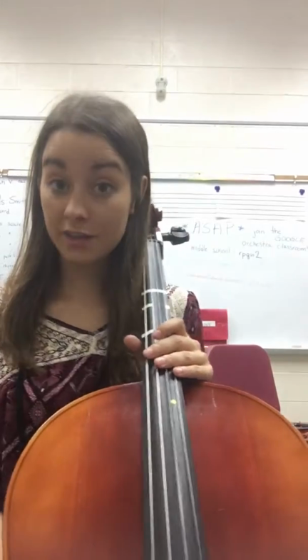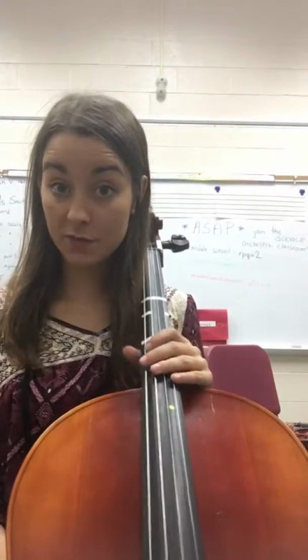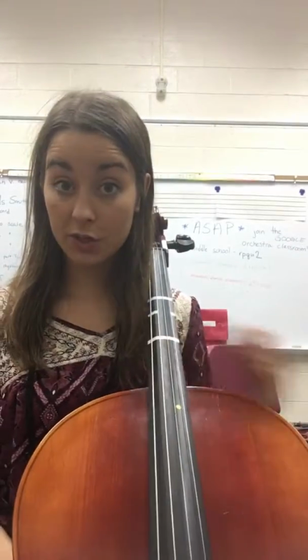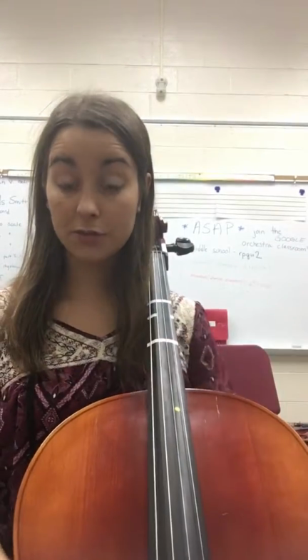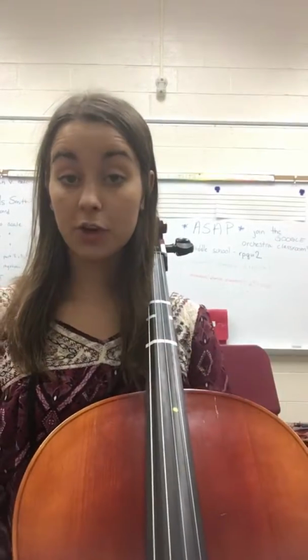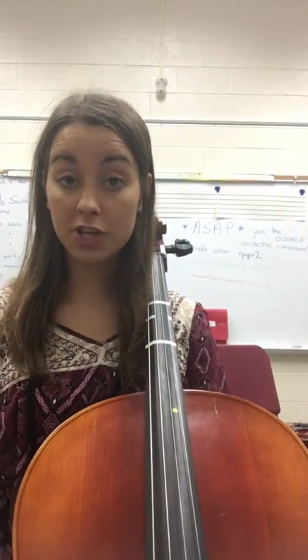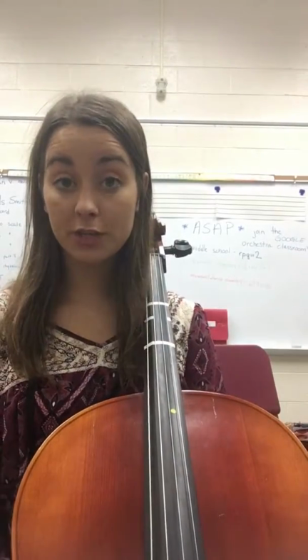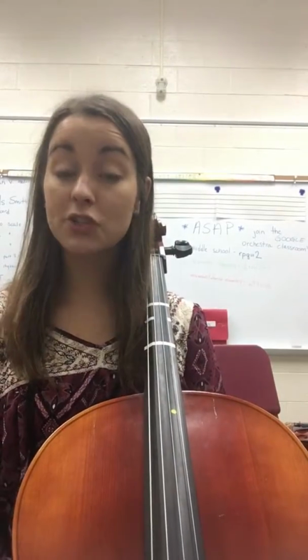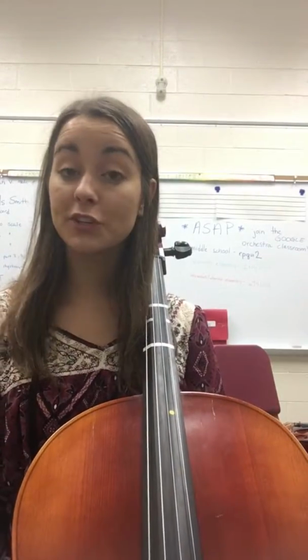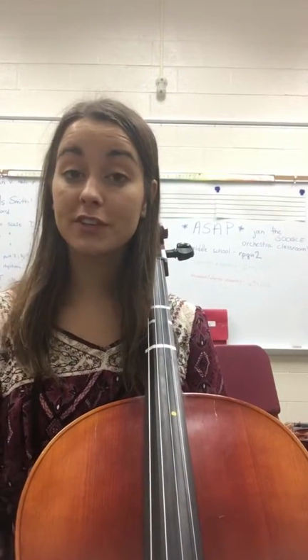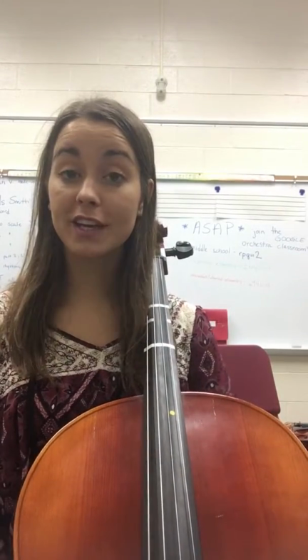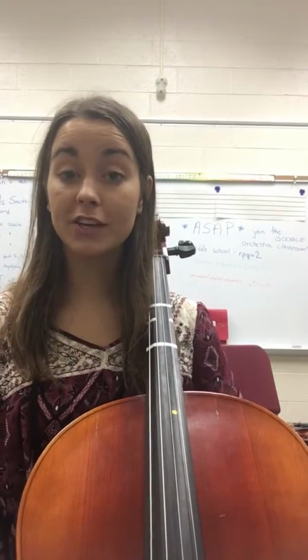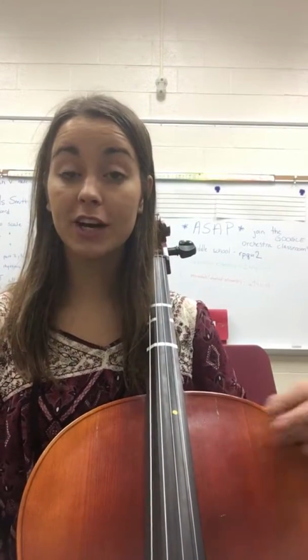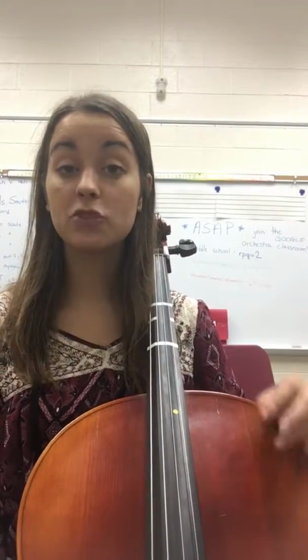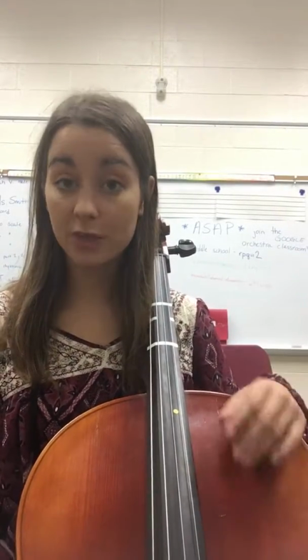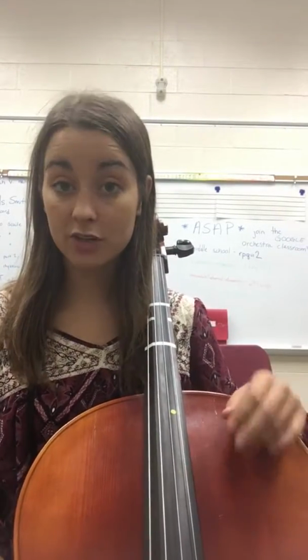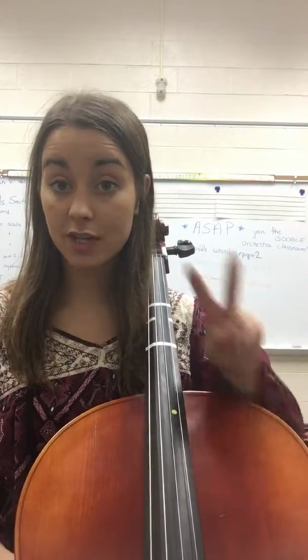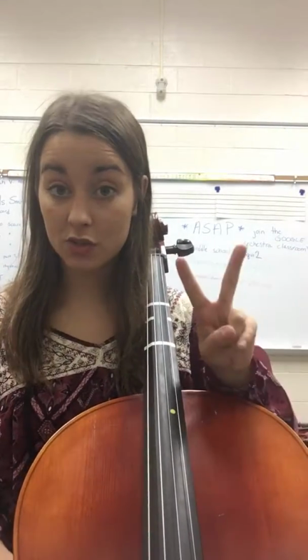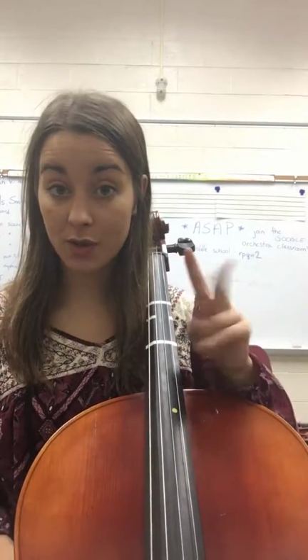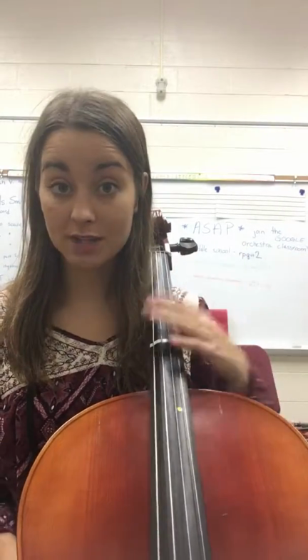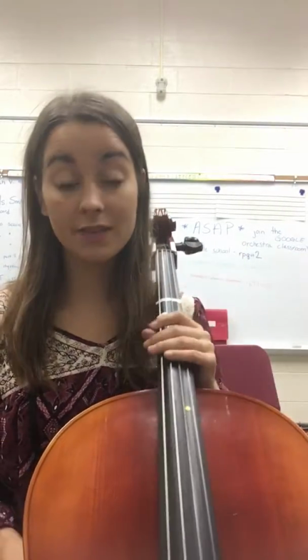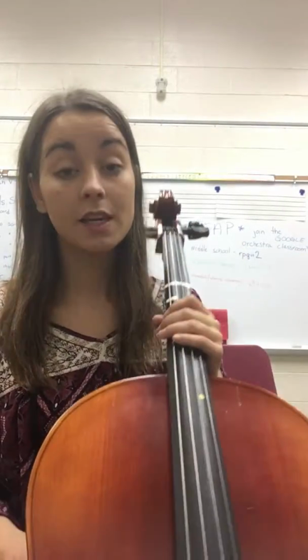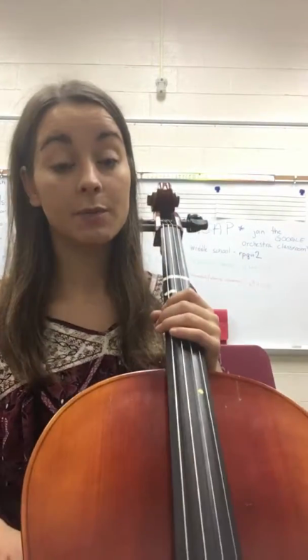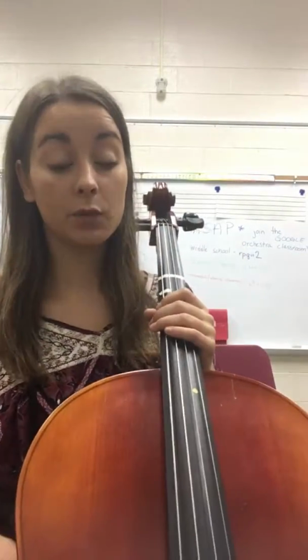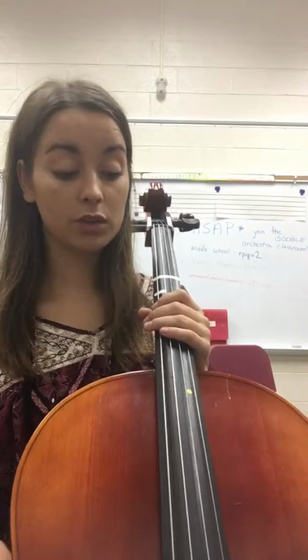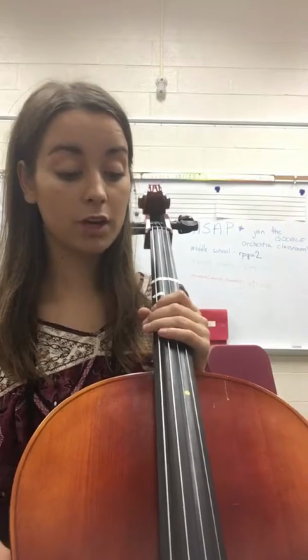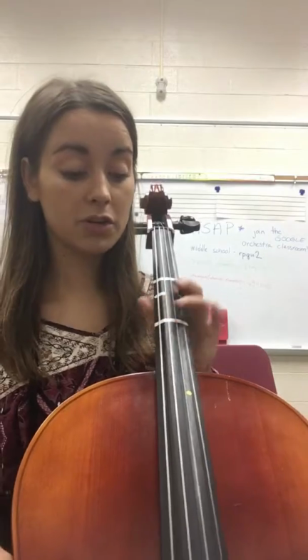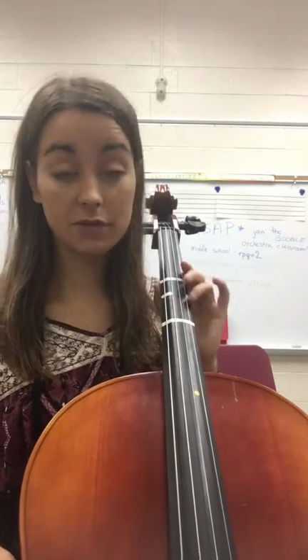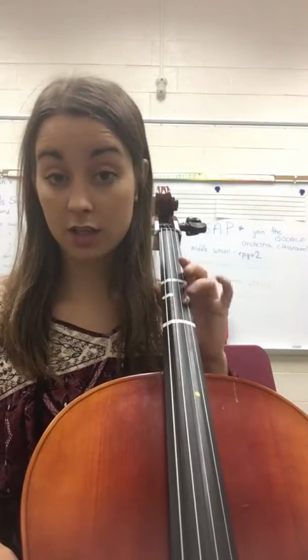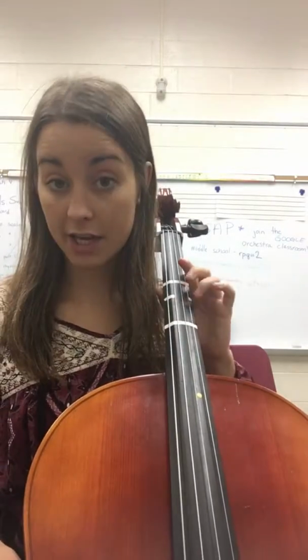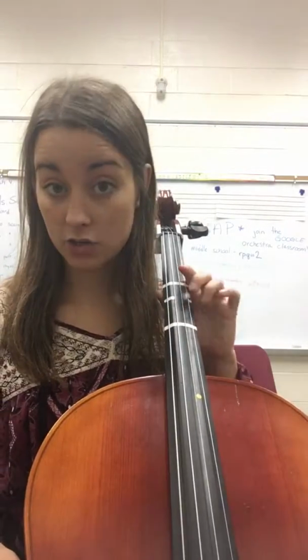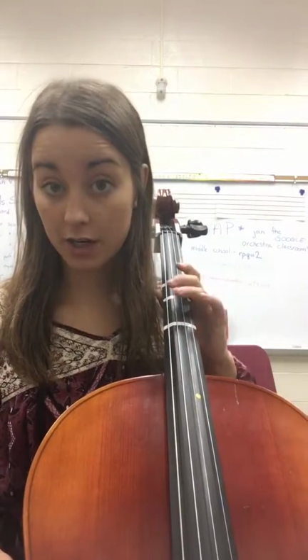This video is for all cellos to learn the G major scale, two octaves, but it will involve a shift on the A string.